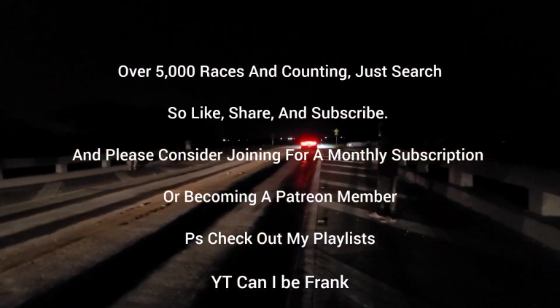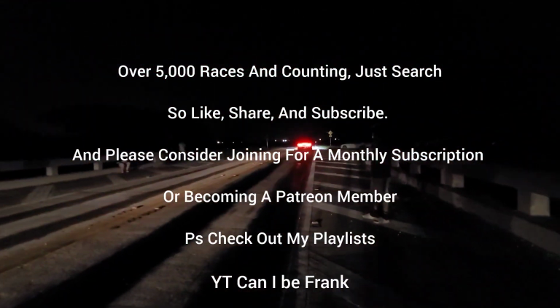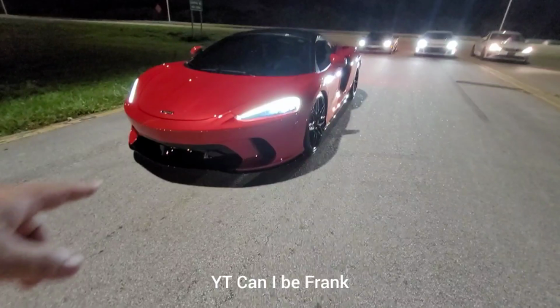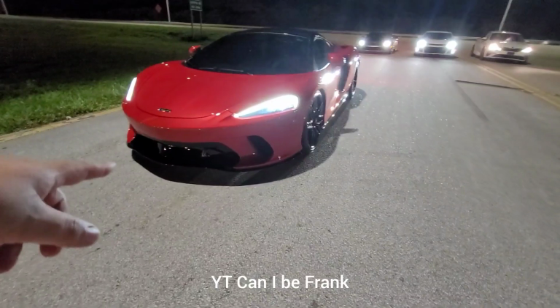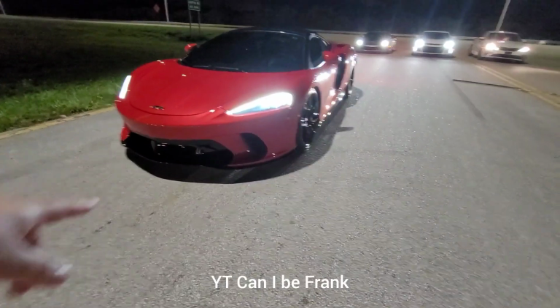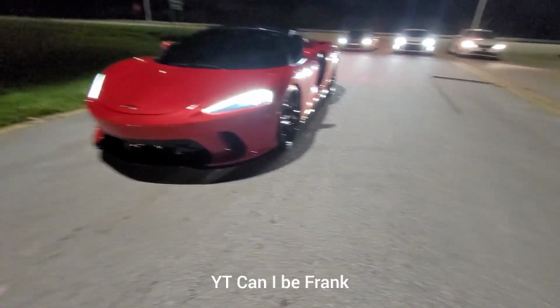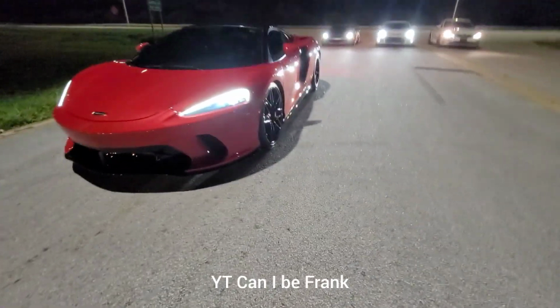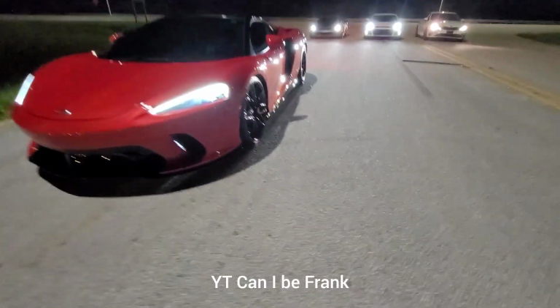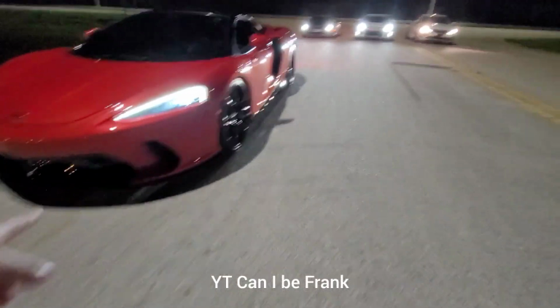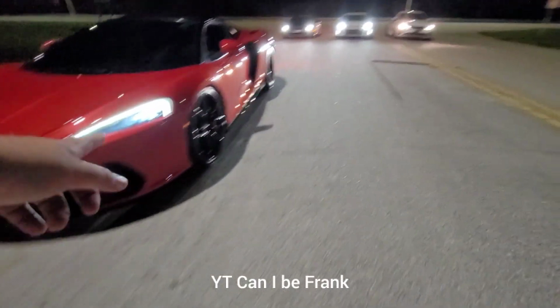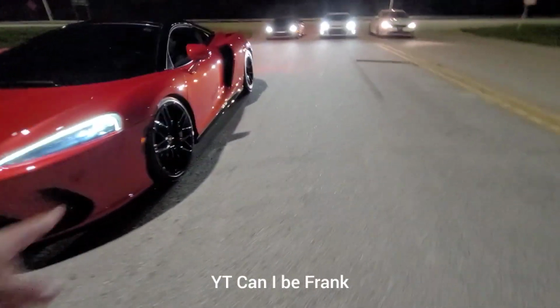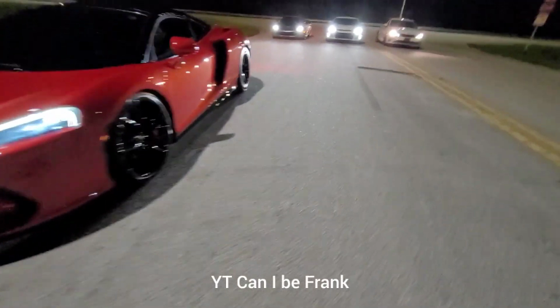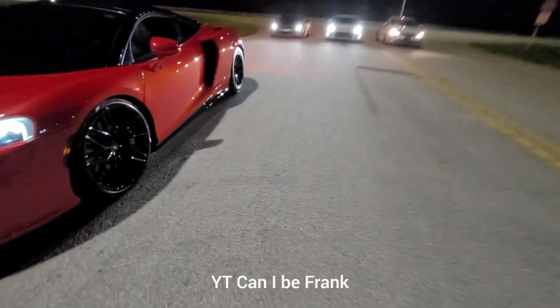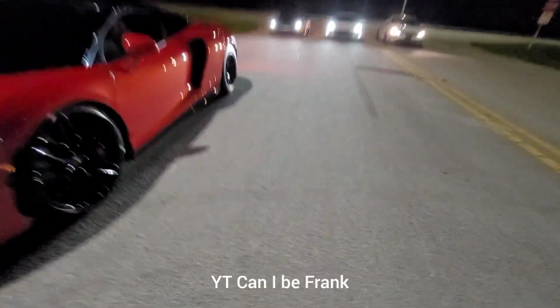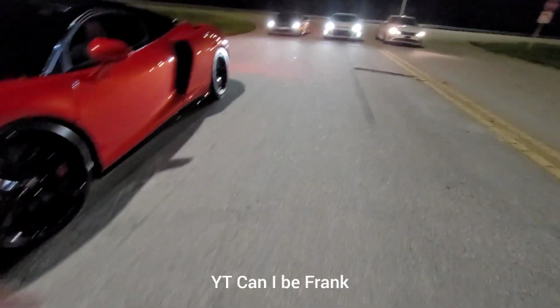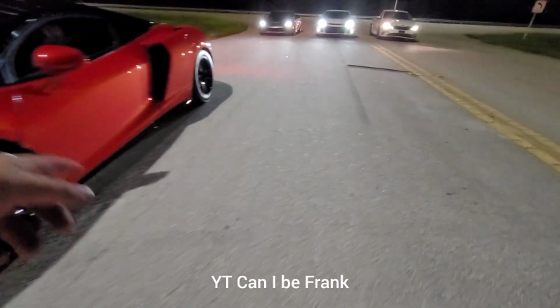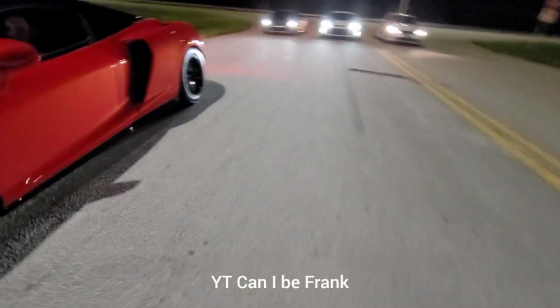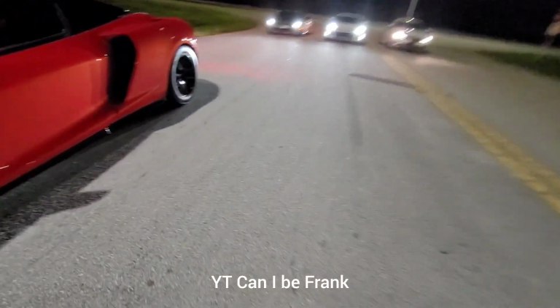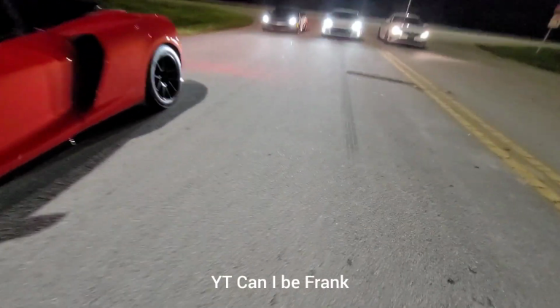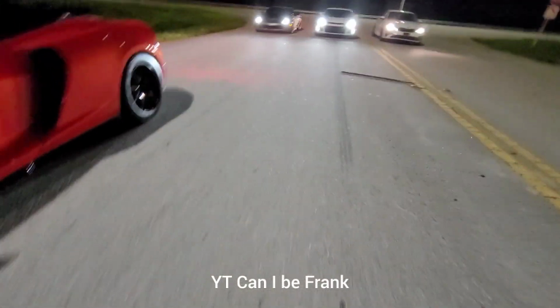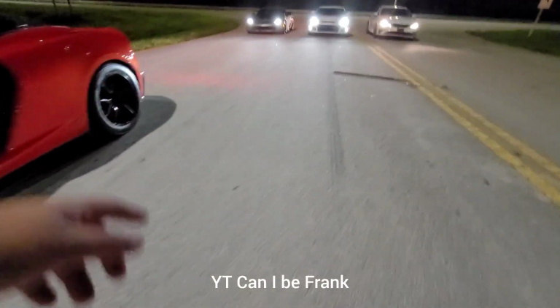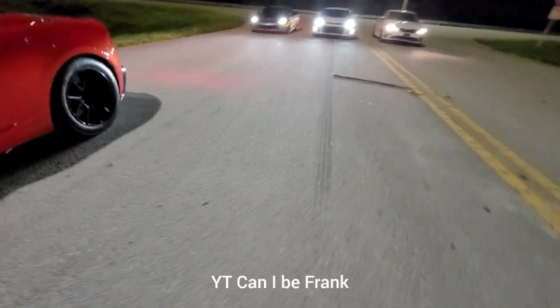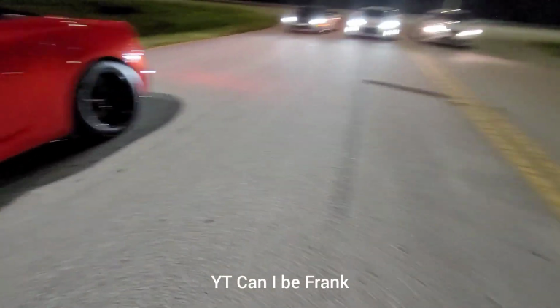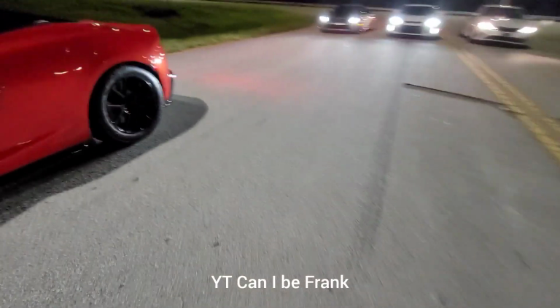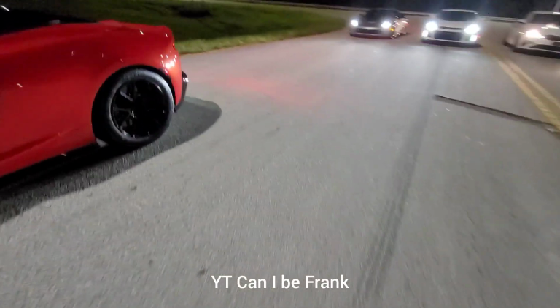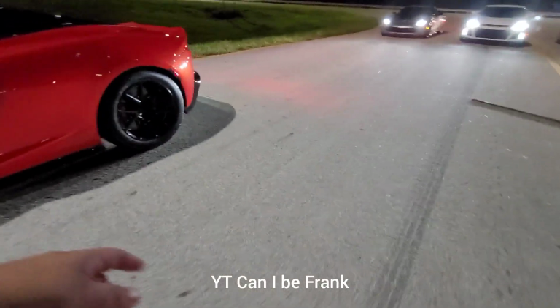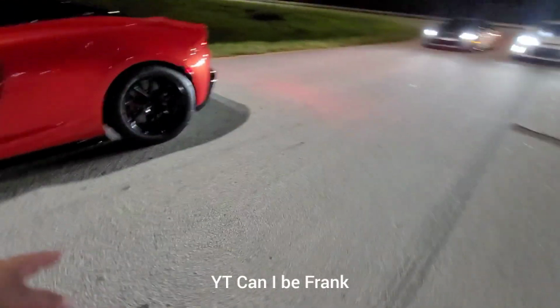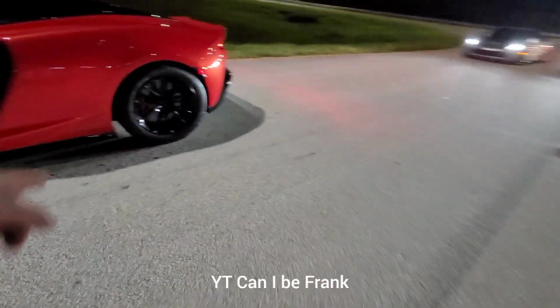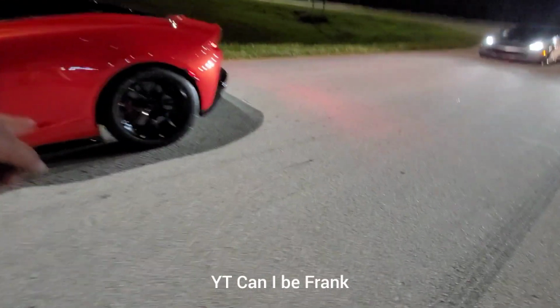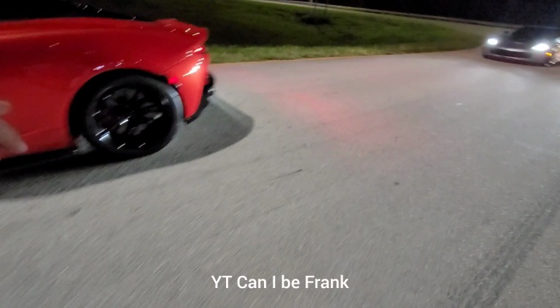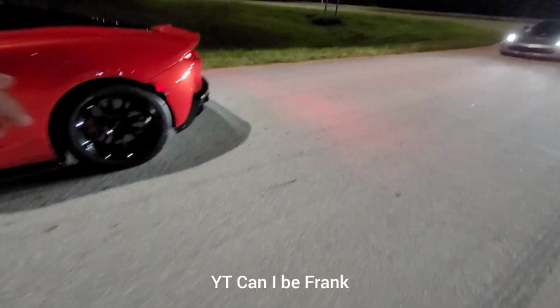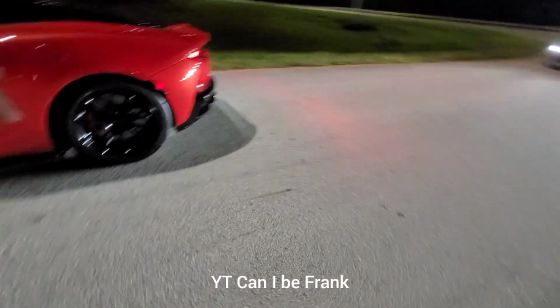This car a couple years ago, but now it's downpipes in tune. McLaren GT, sick car. Nice tires too.